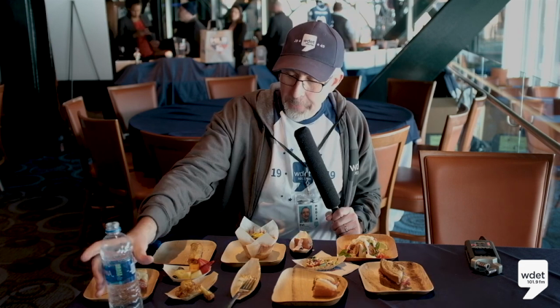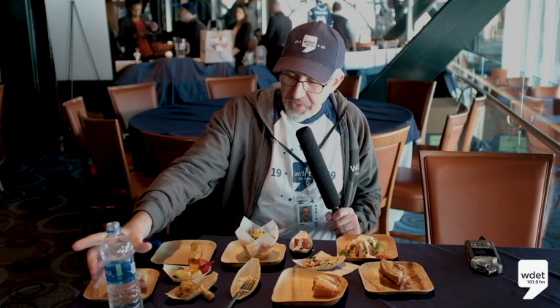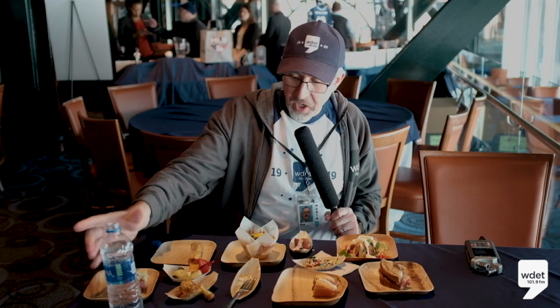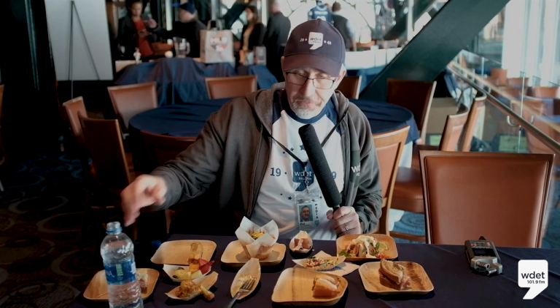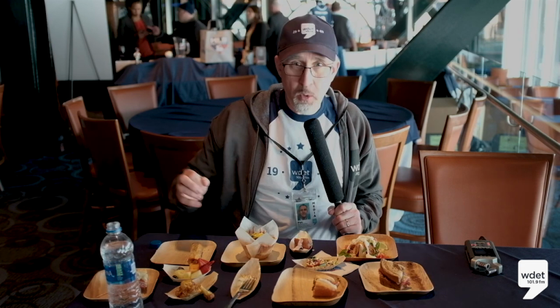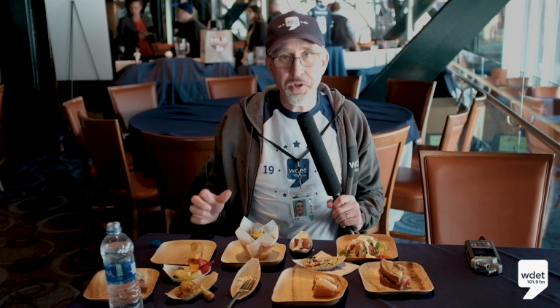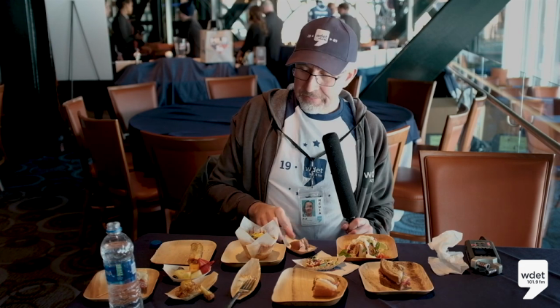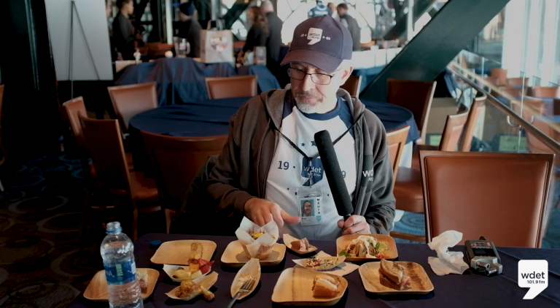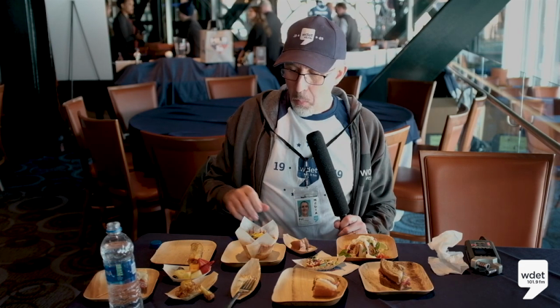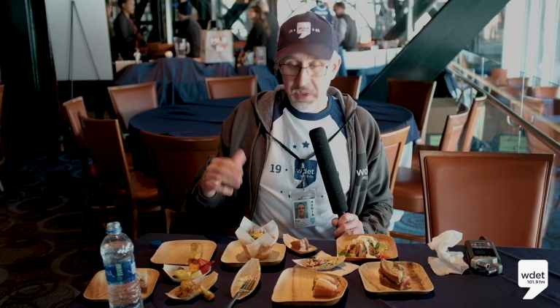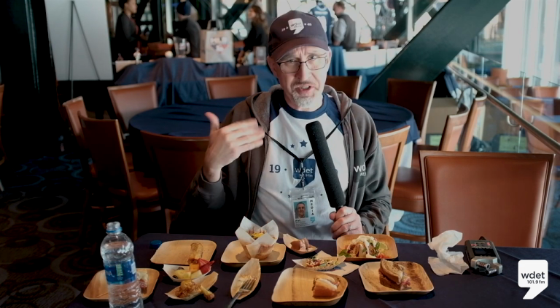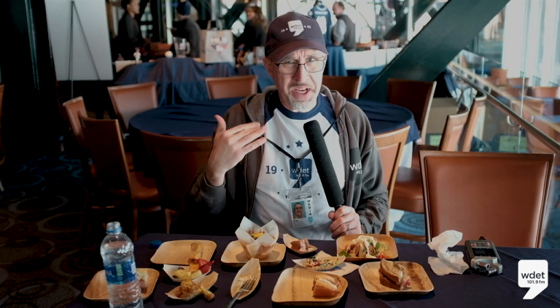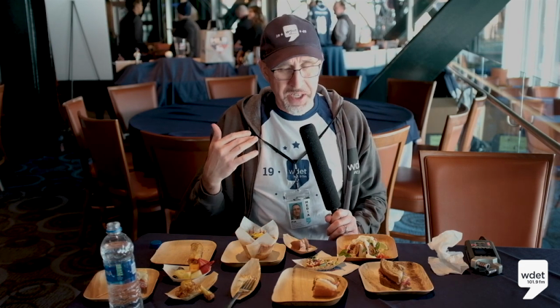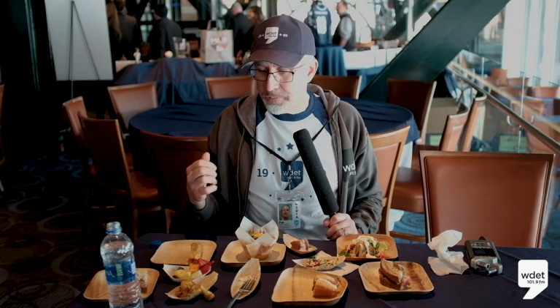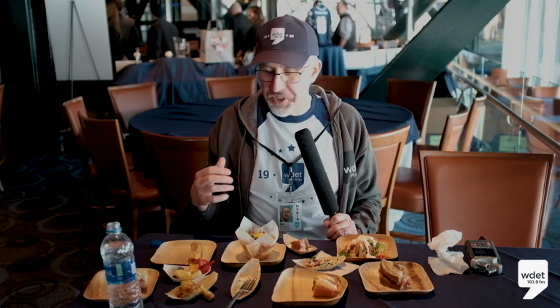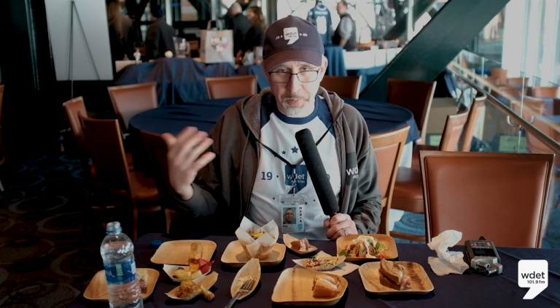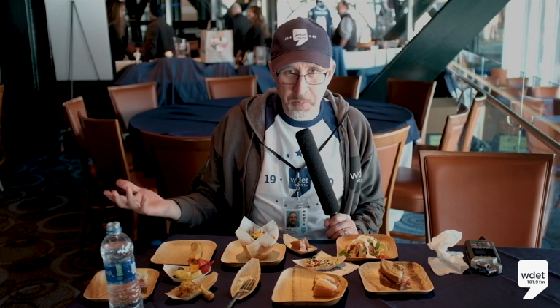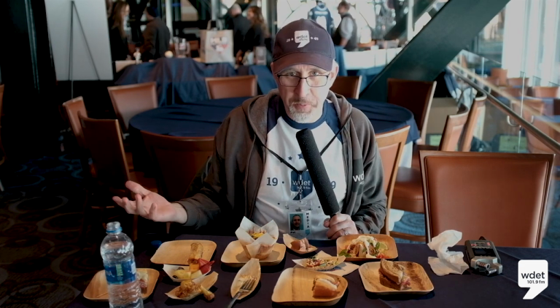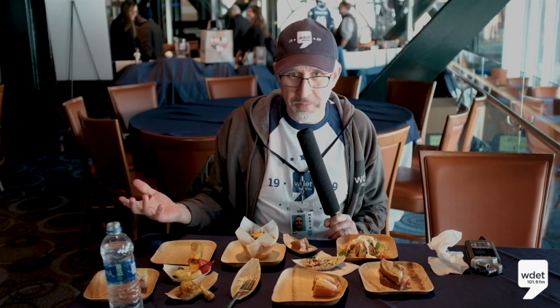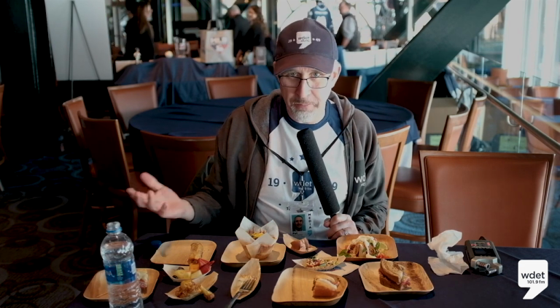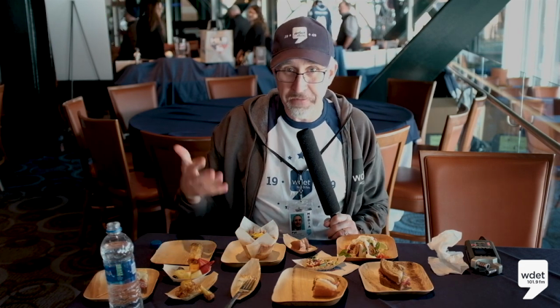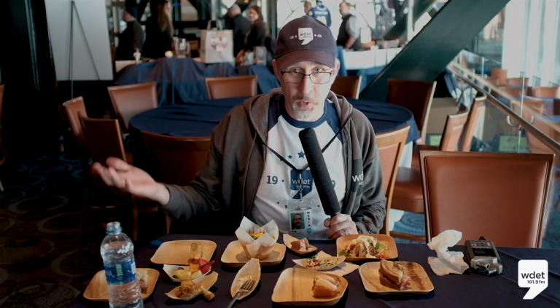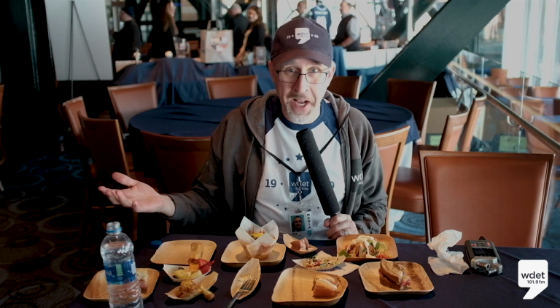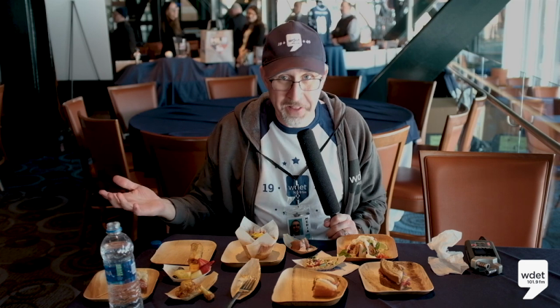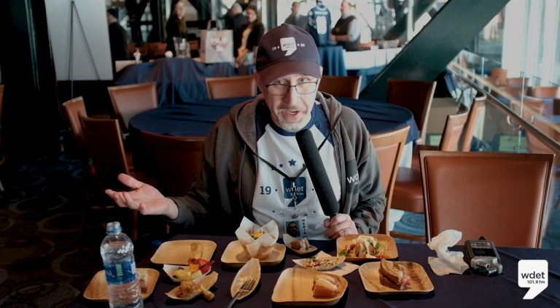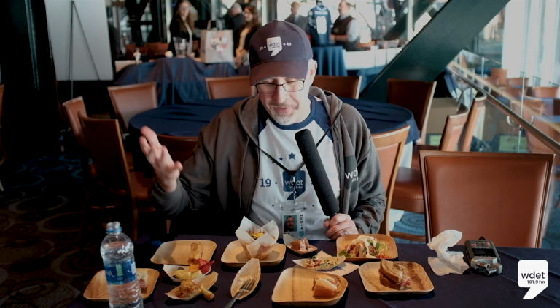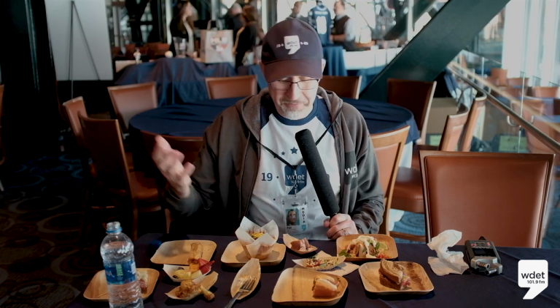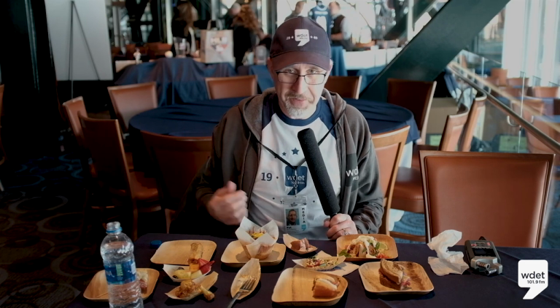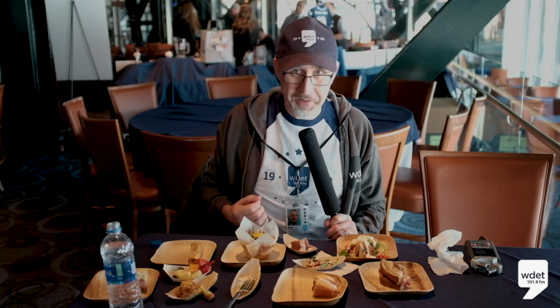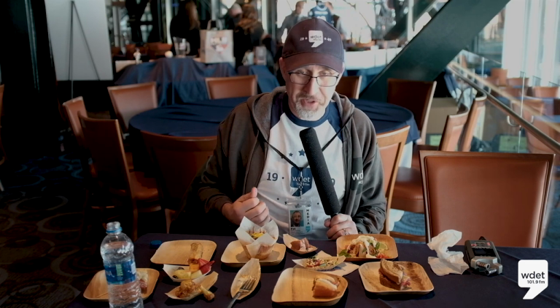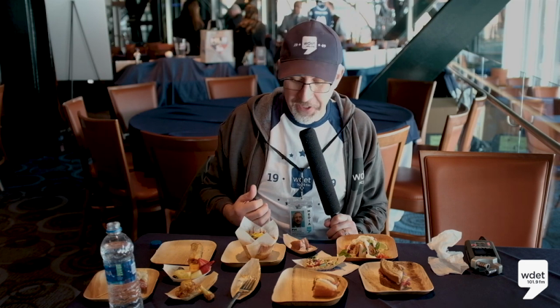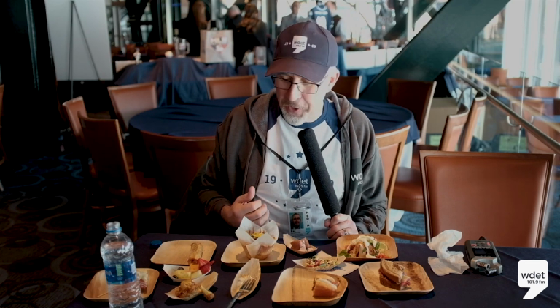Yep, the cauliflower is good — a little spicy — but you can pretty much put Buffalo on anything and it'll taste really good.